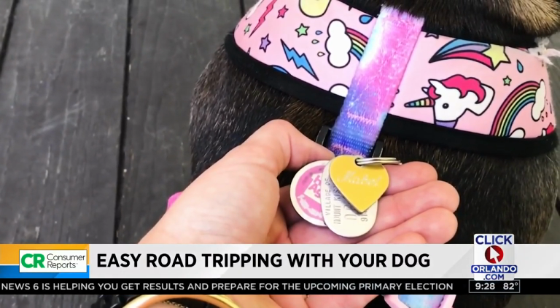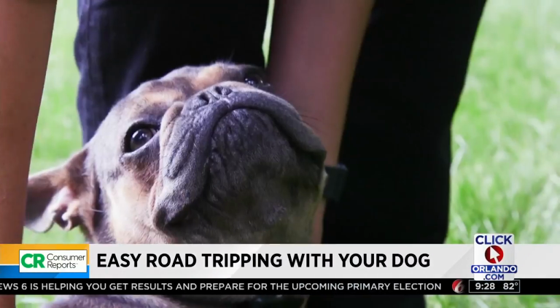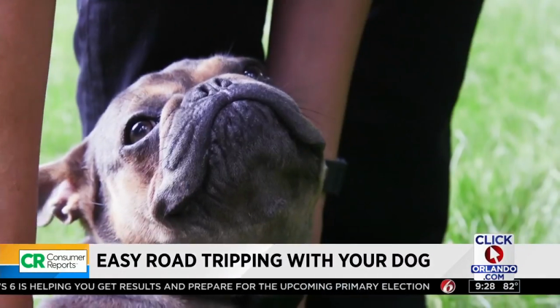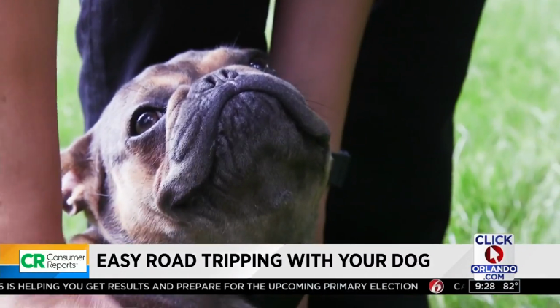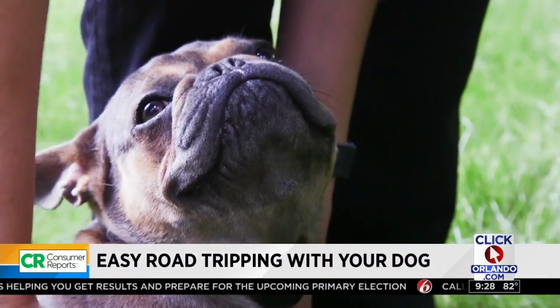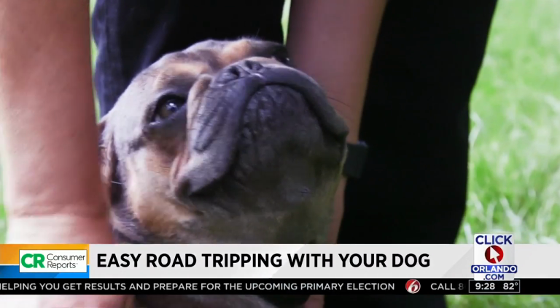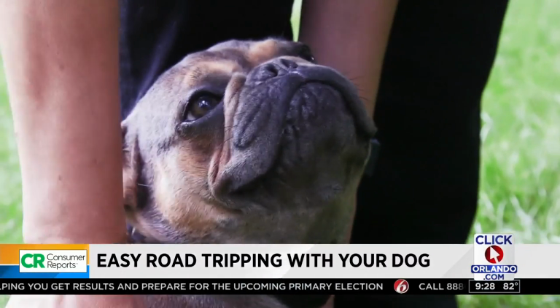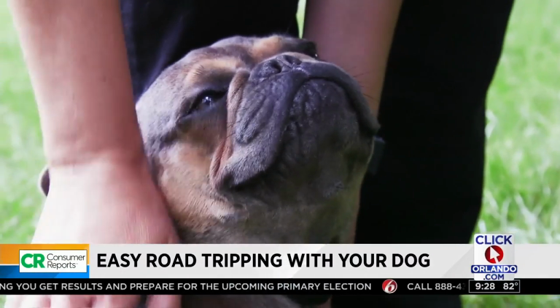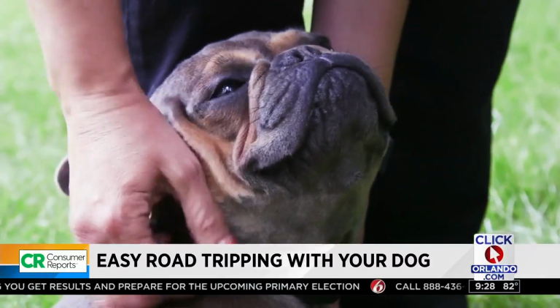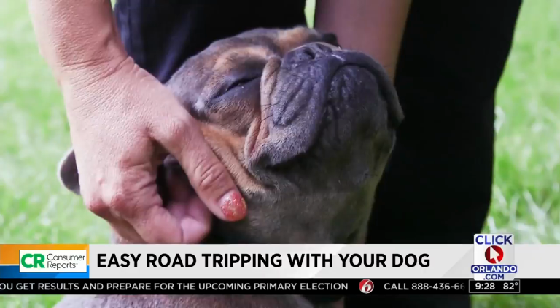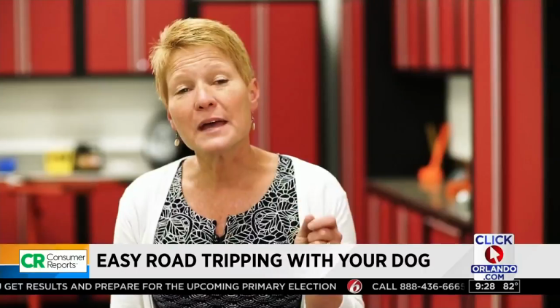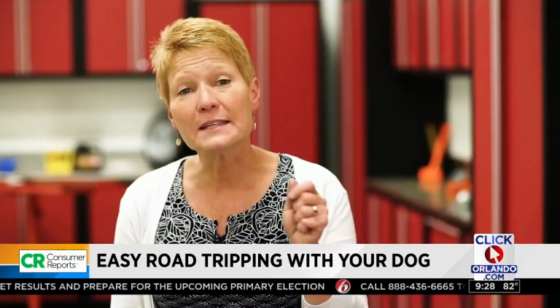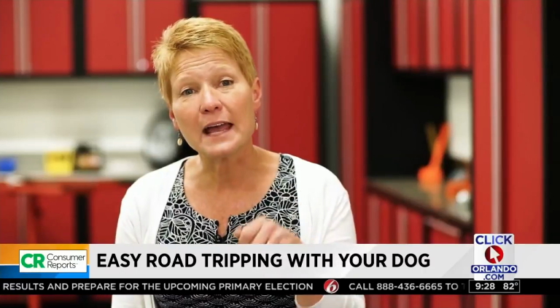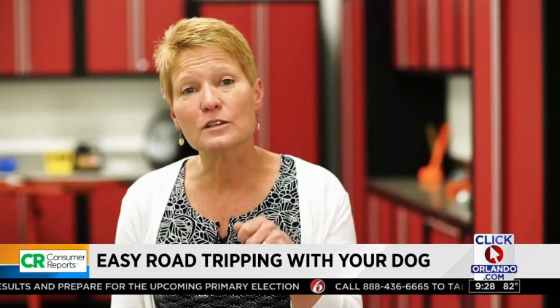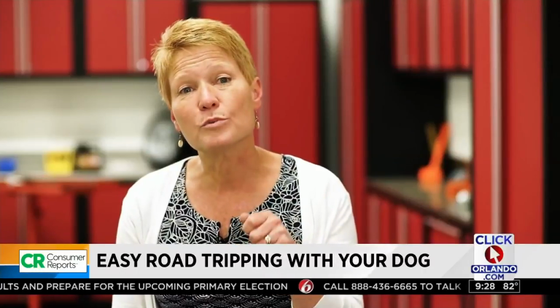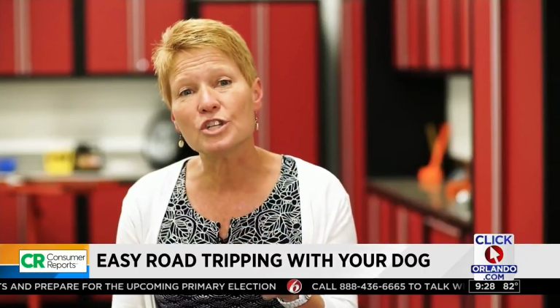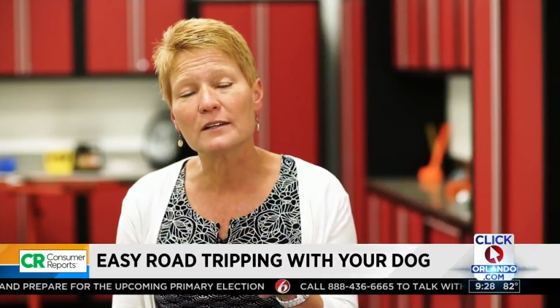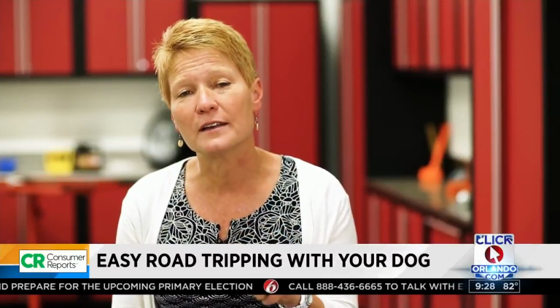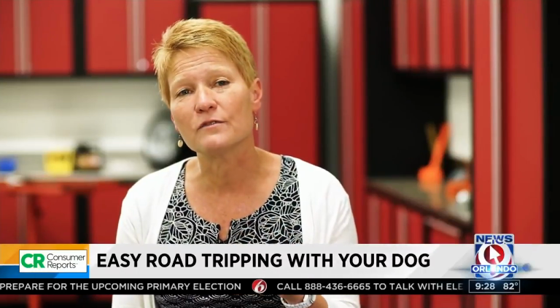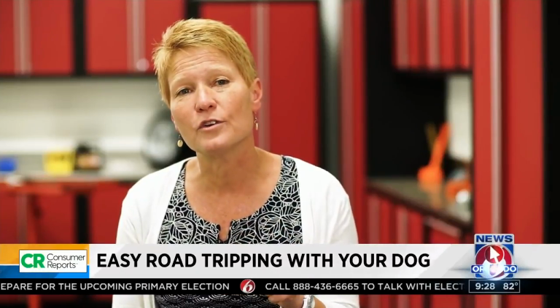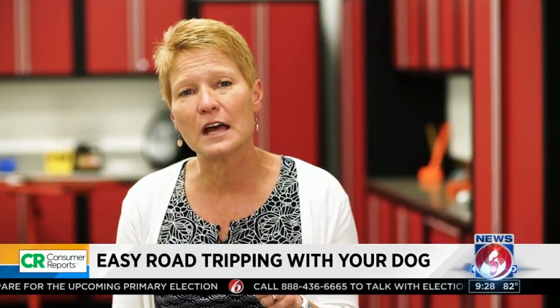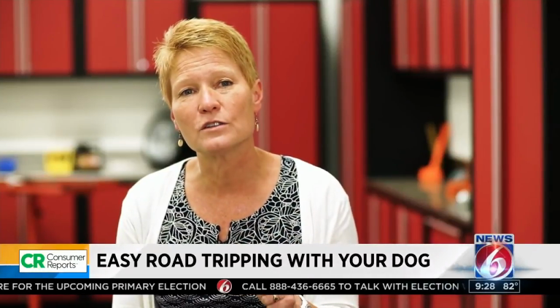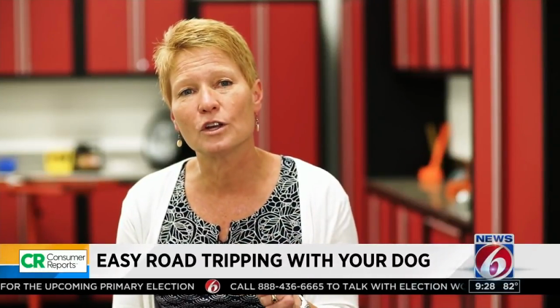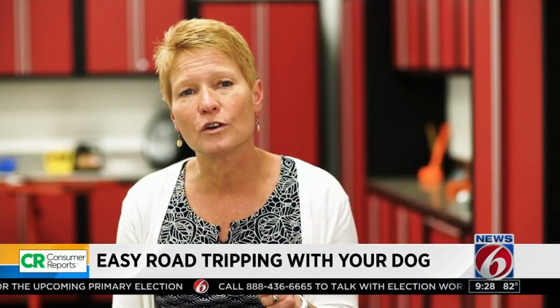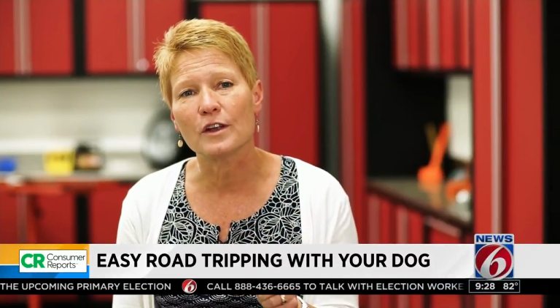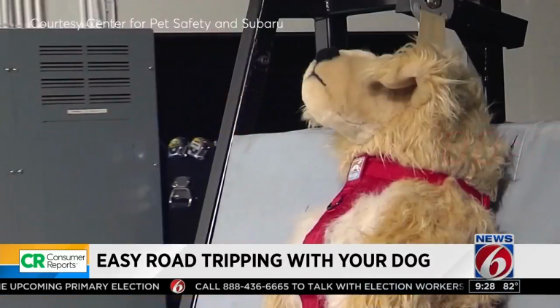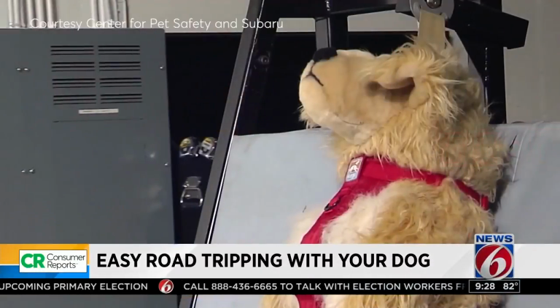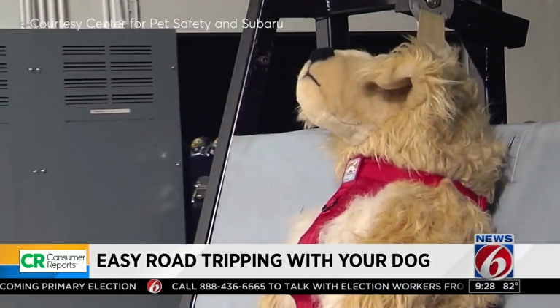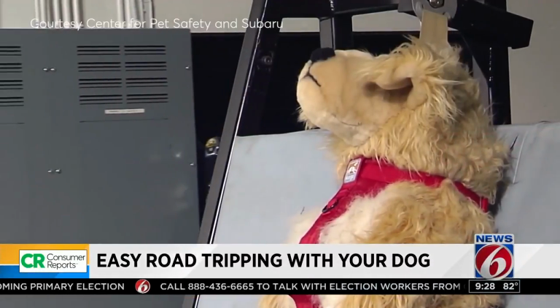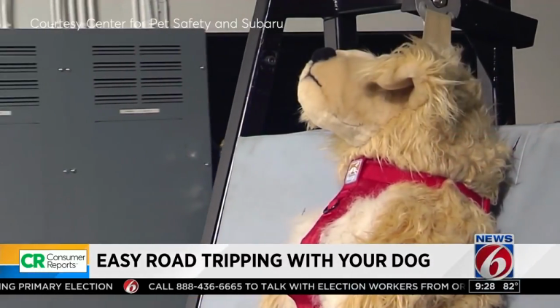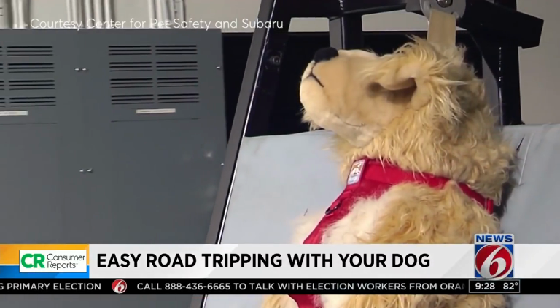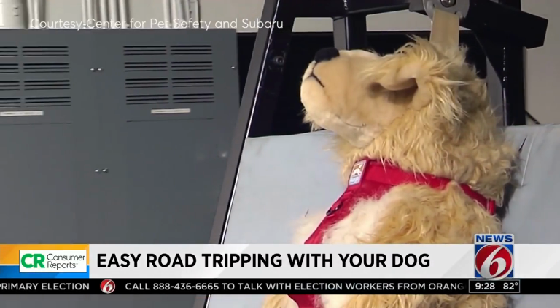And don't forget about safety. Pets can act as projectiles if they're not secured, so securing them is a must.